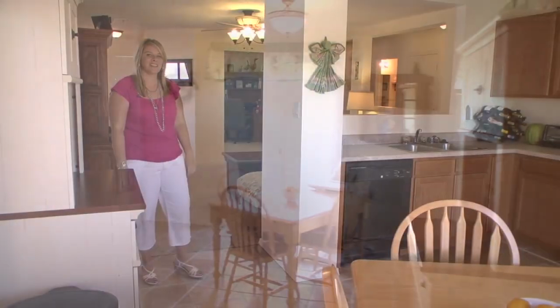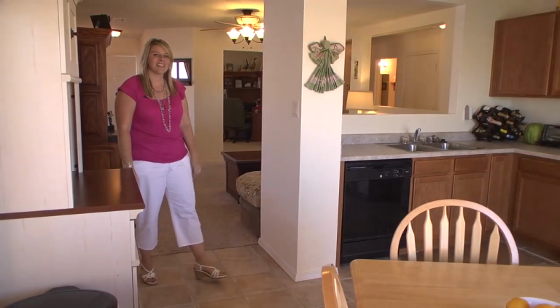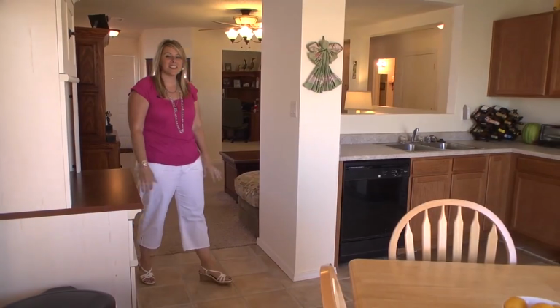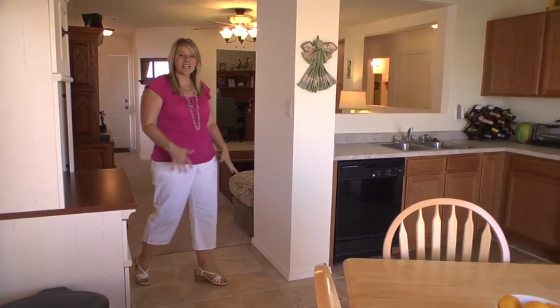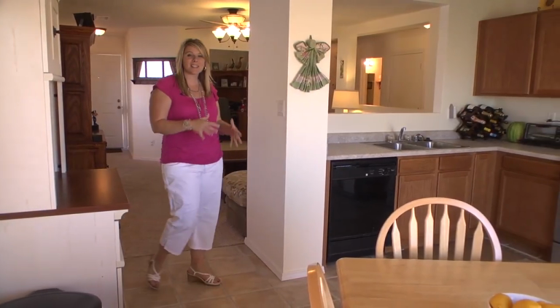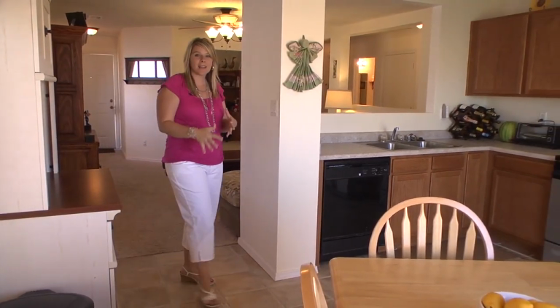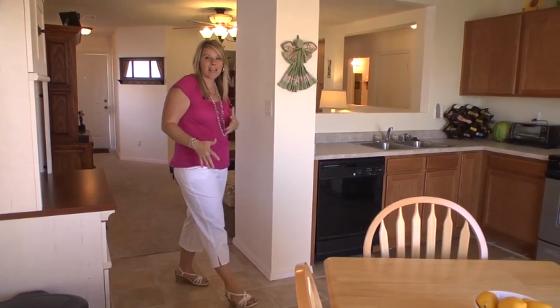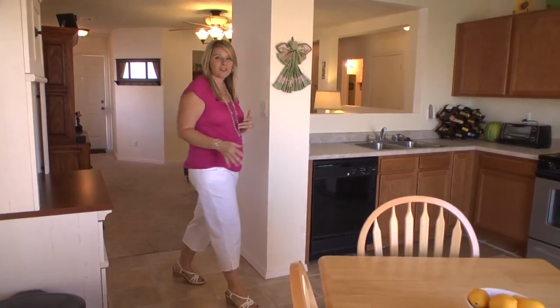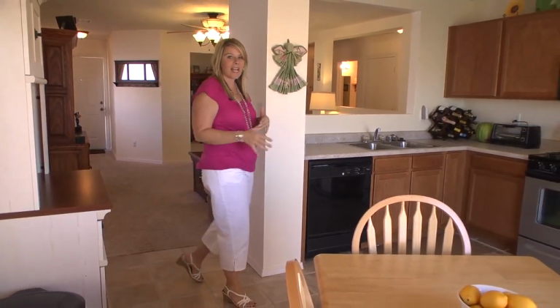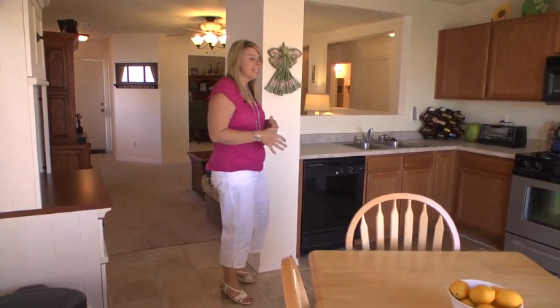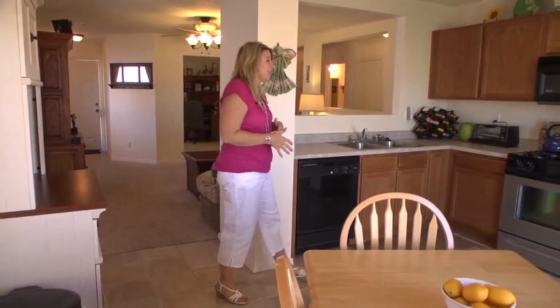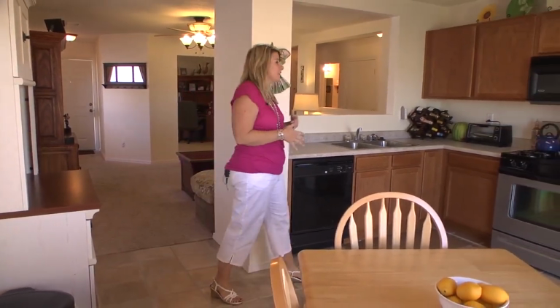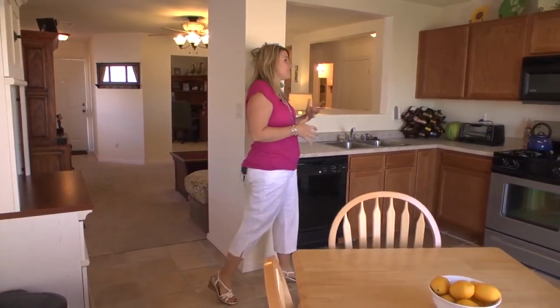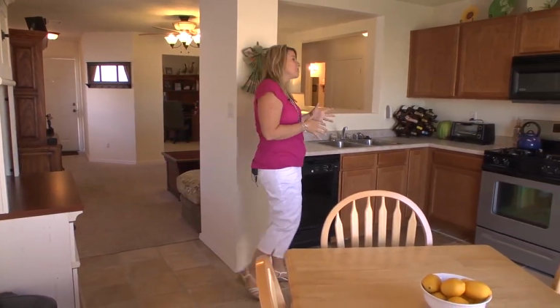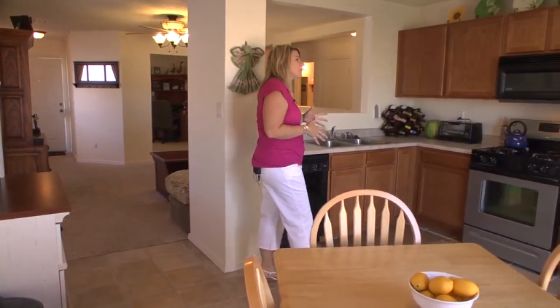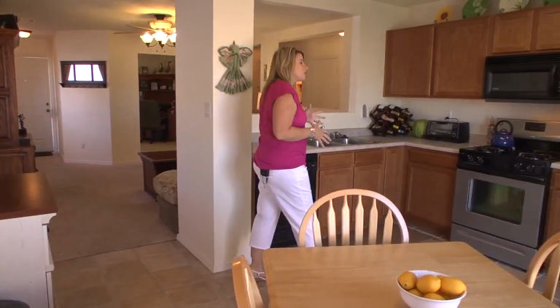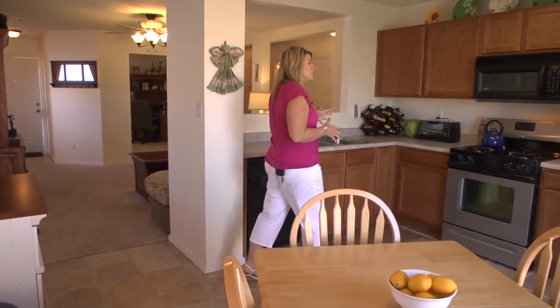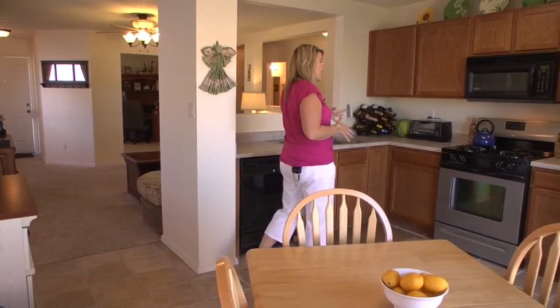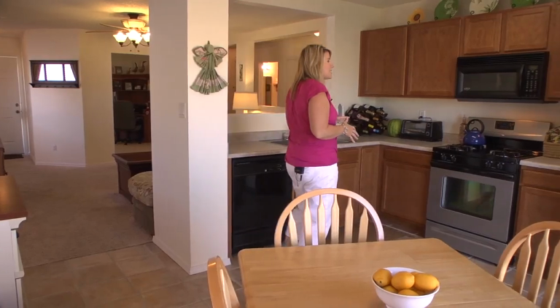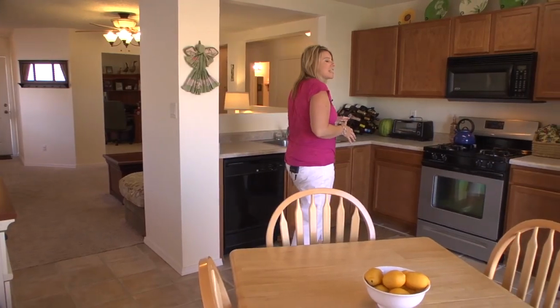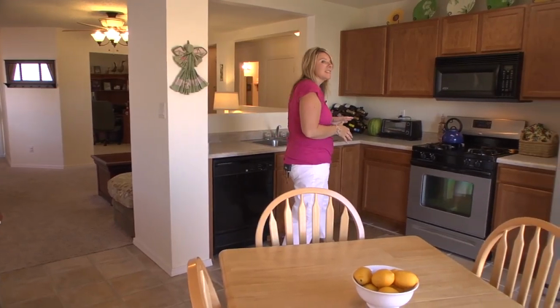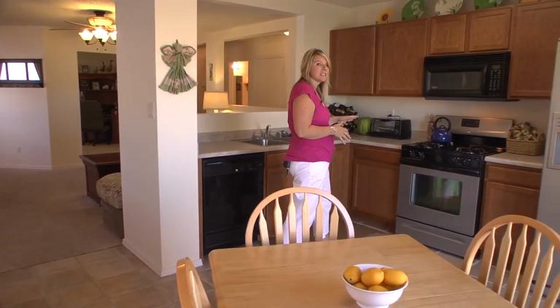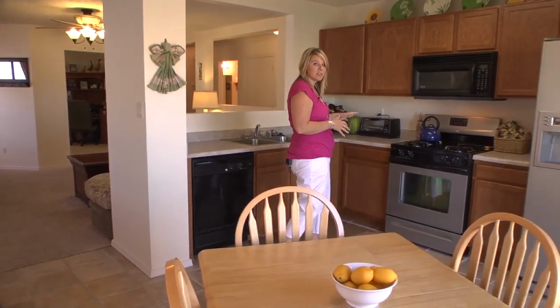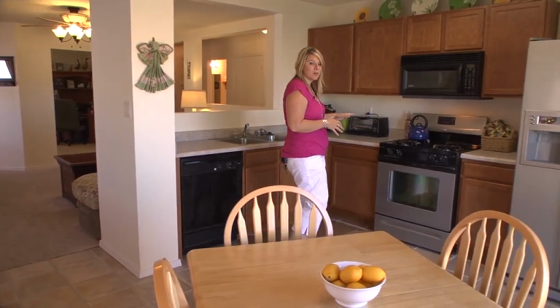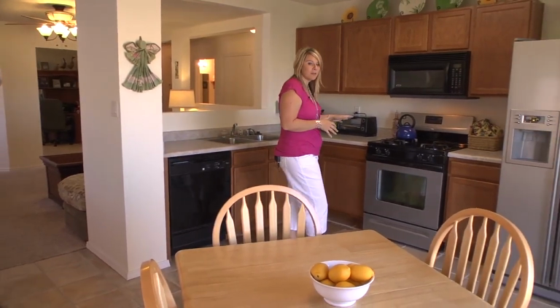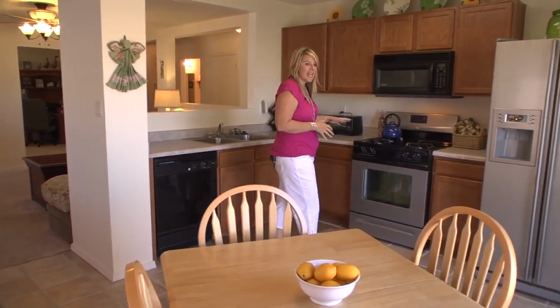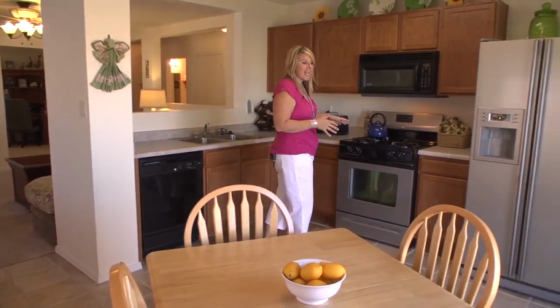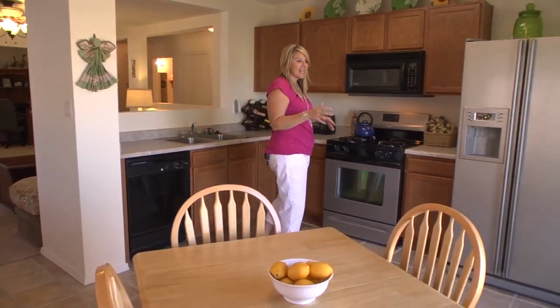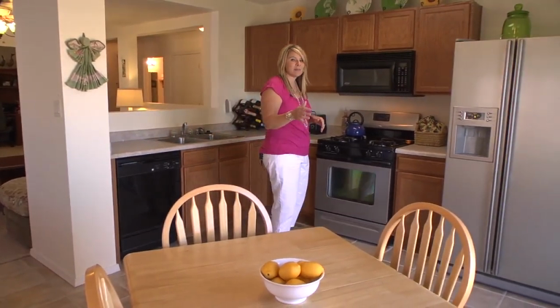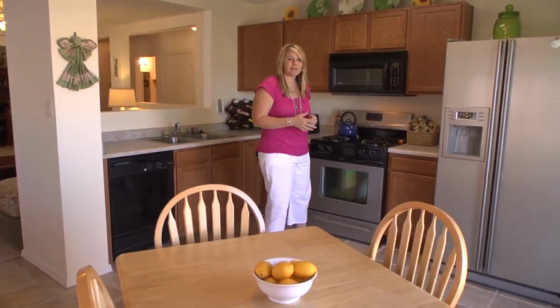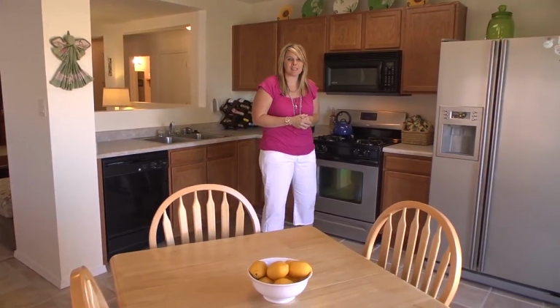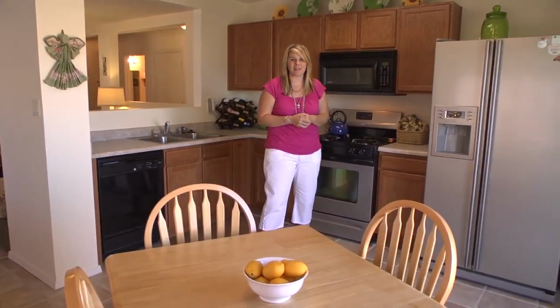The kitchen has a lot of natural light, and they just installed this new gas stainless steel stove. It also has a breakfast nook.